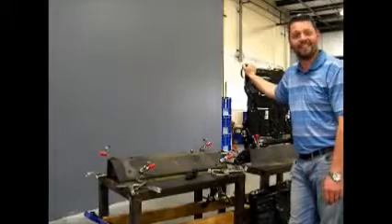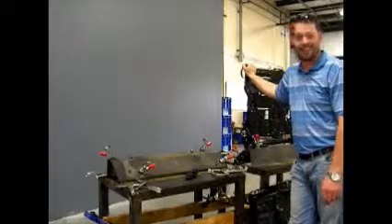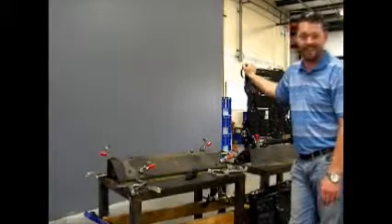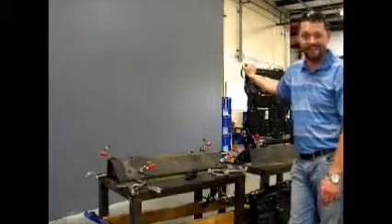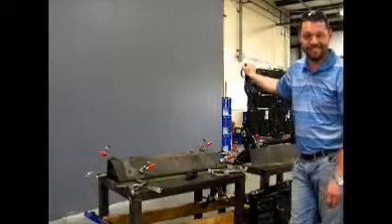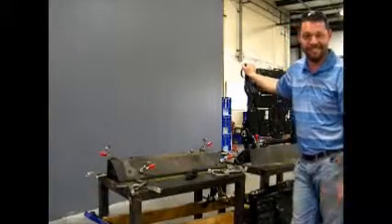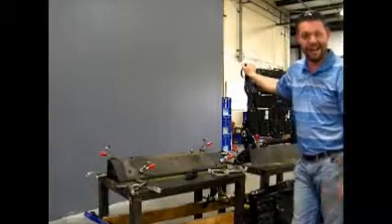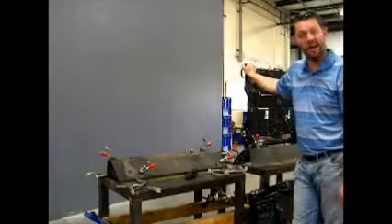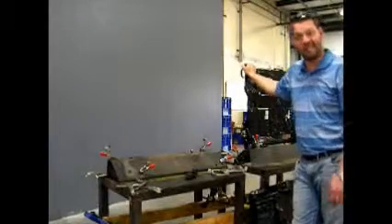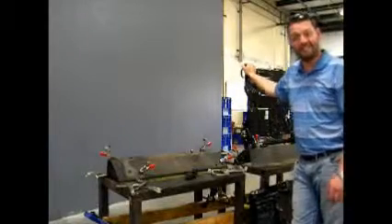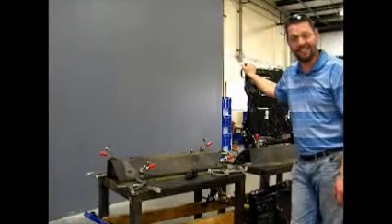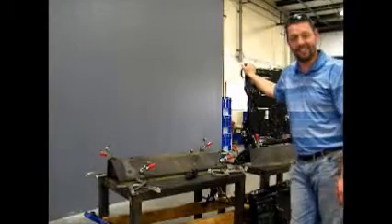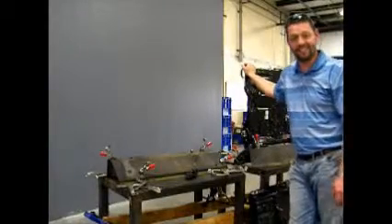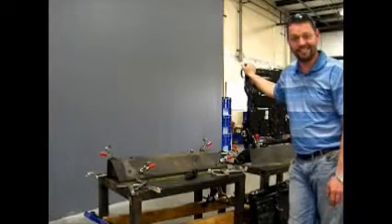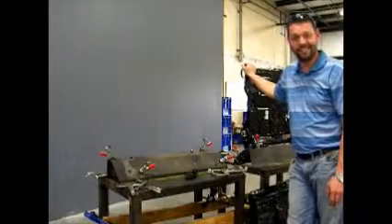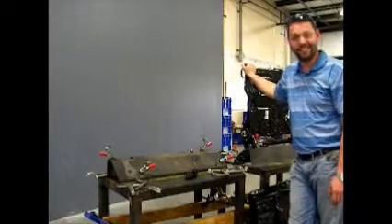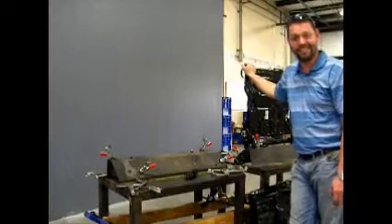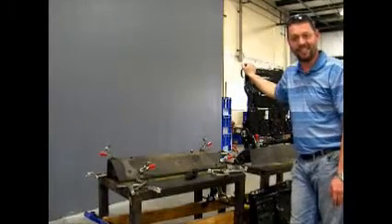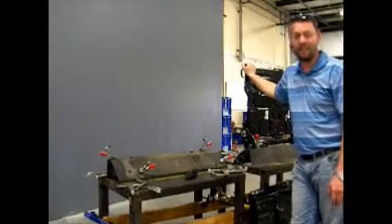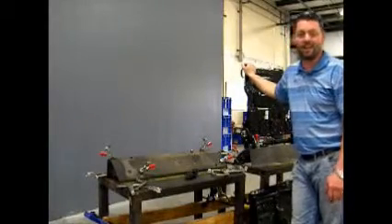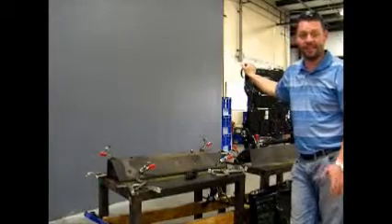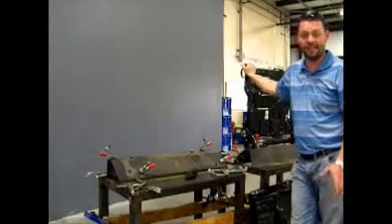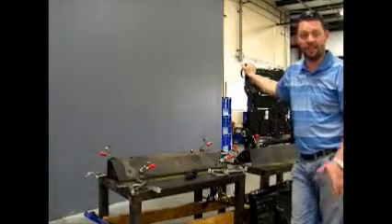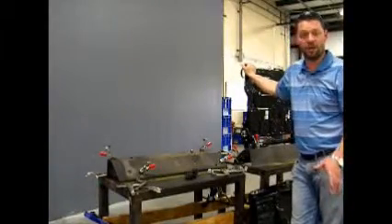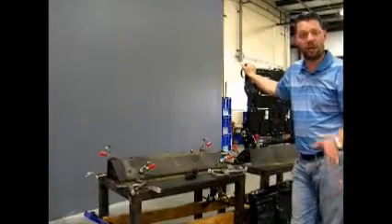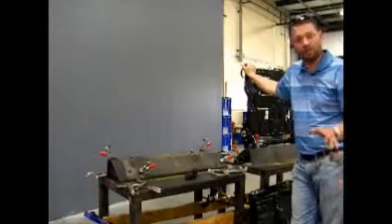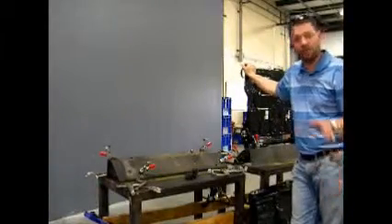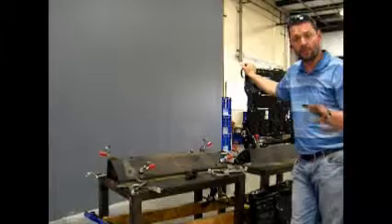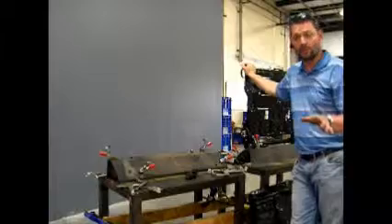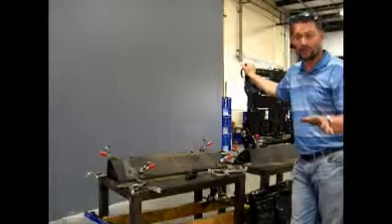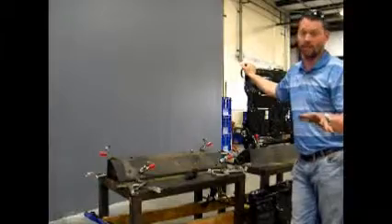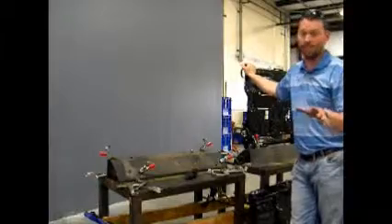Hi, I'm Kevin Taylor. We're here today to talk about fluttering frames.